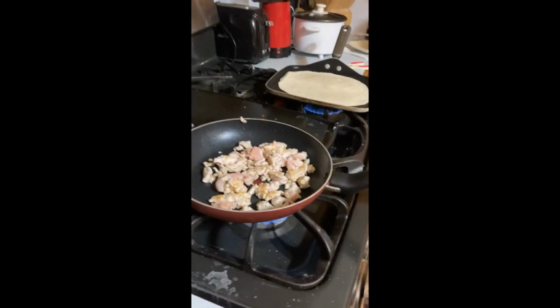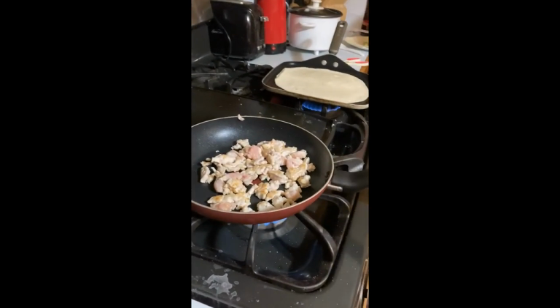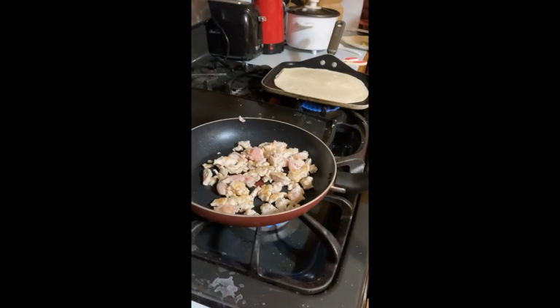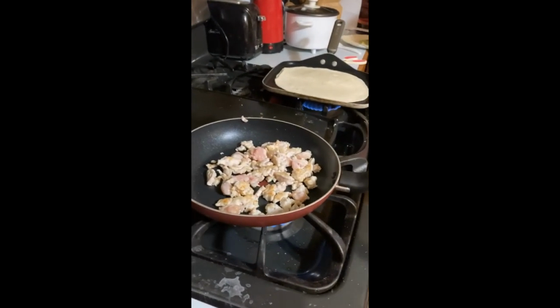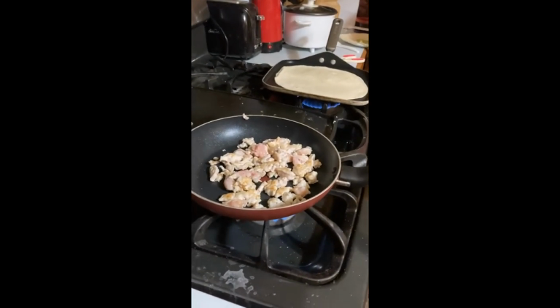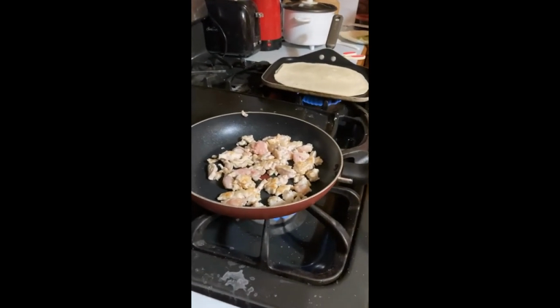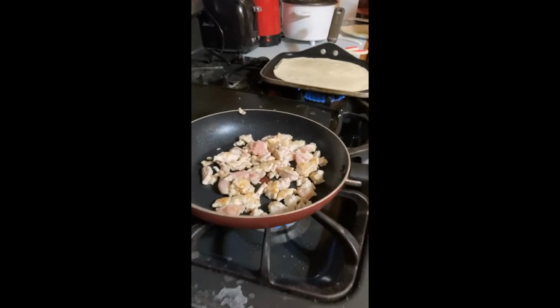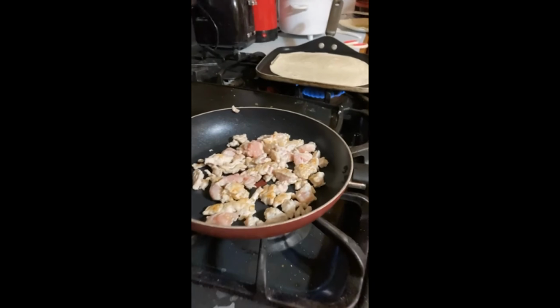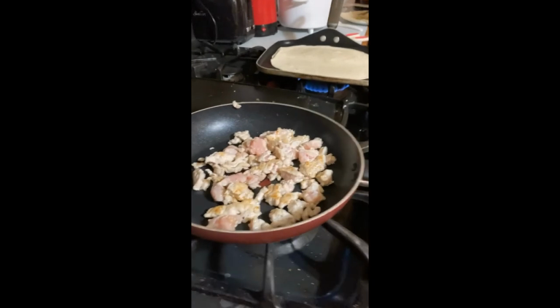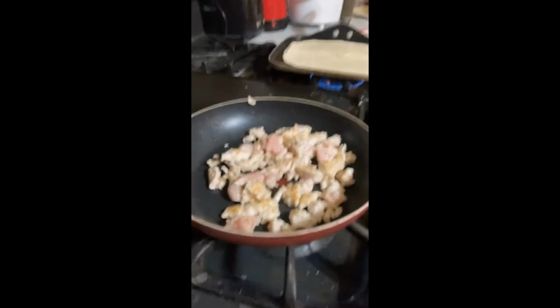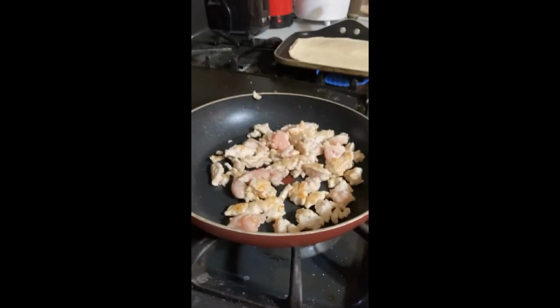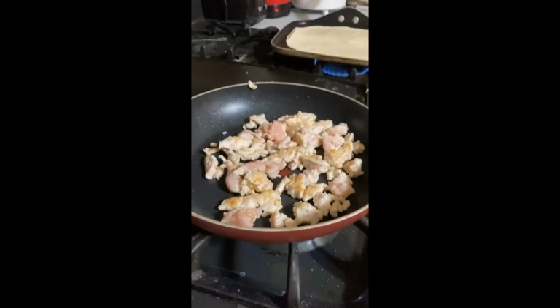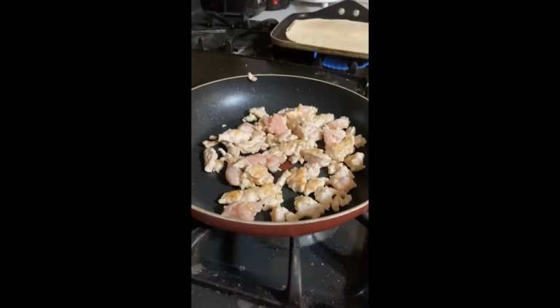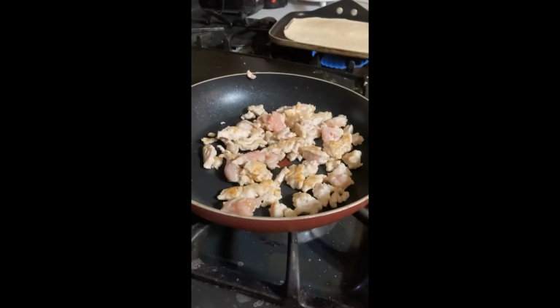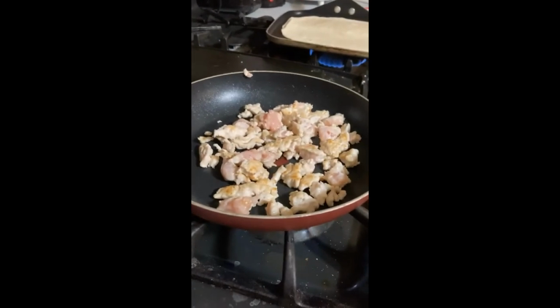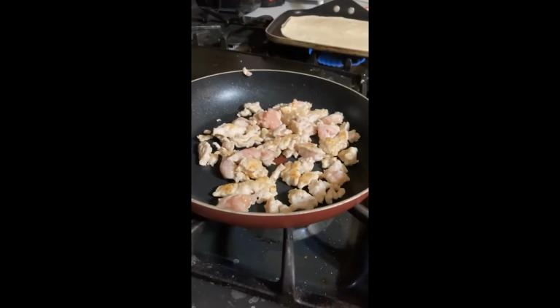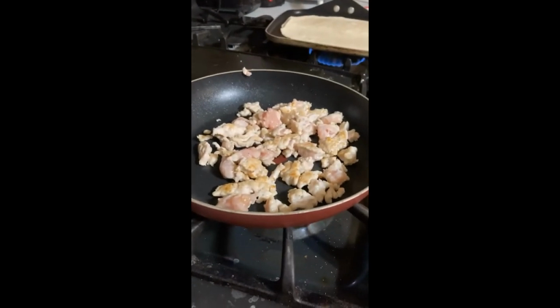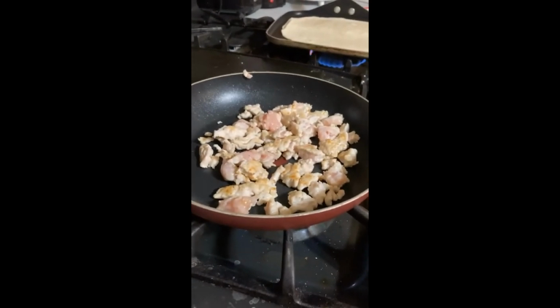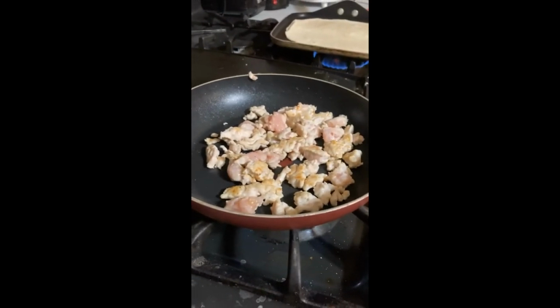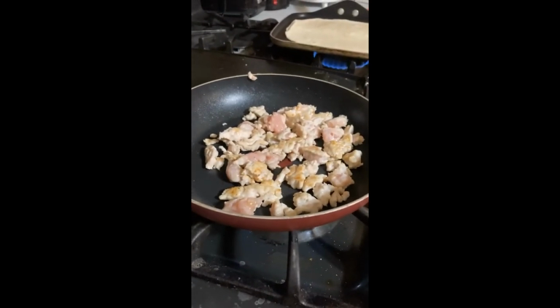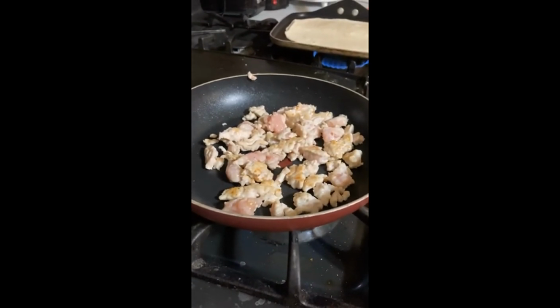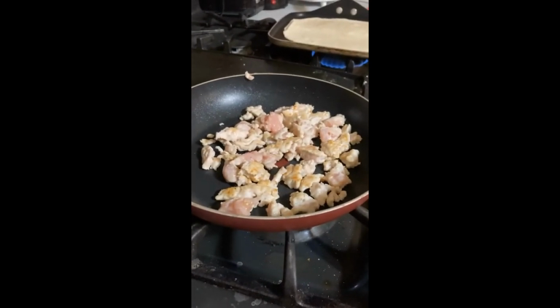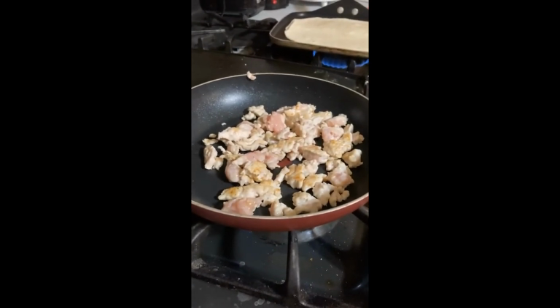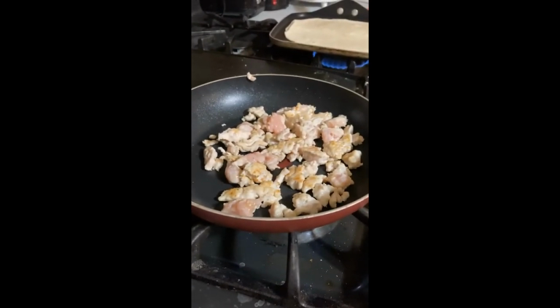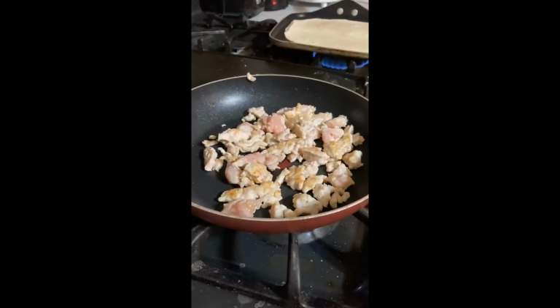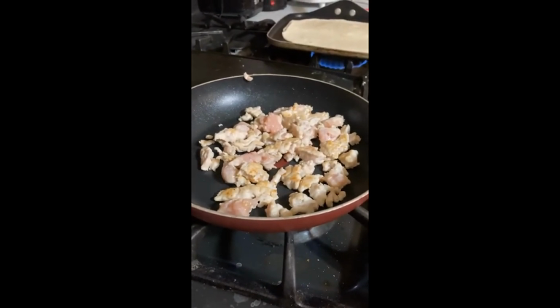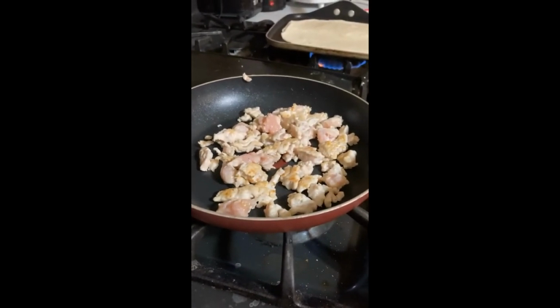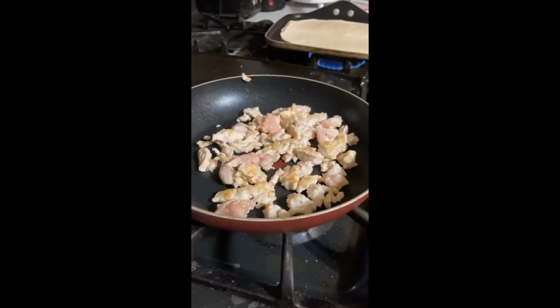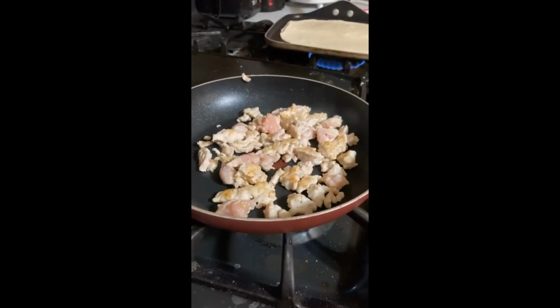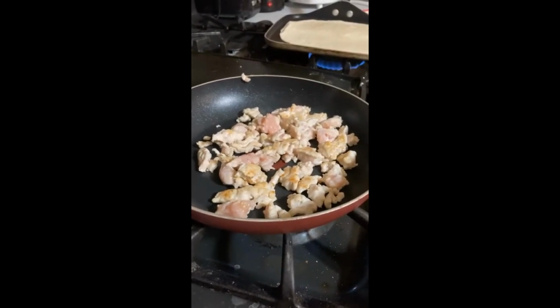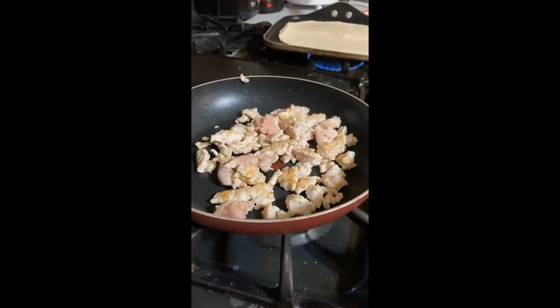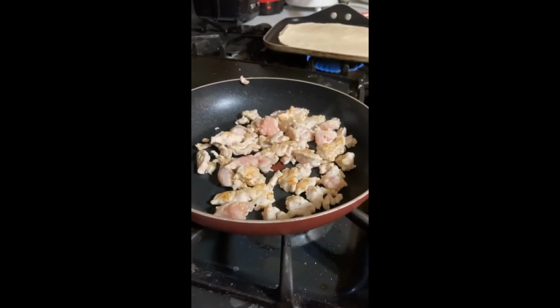You want to make sure that you get the turkey fully cooked so there's no chance of salmonella.